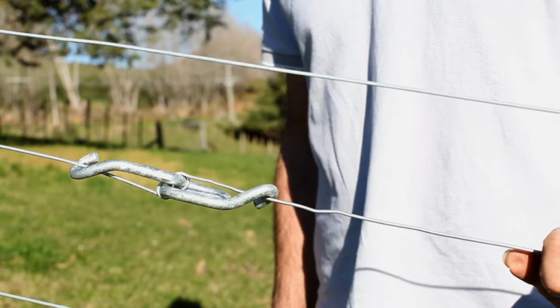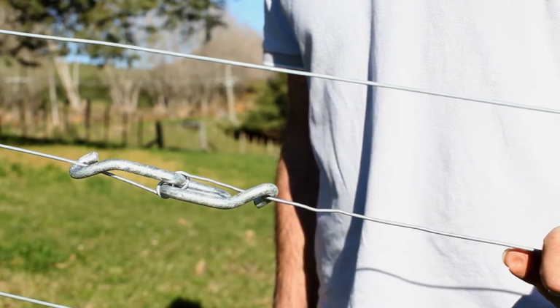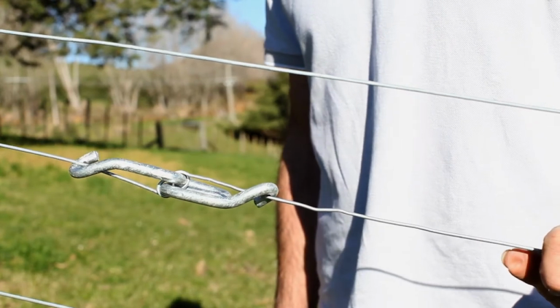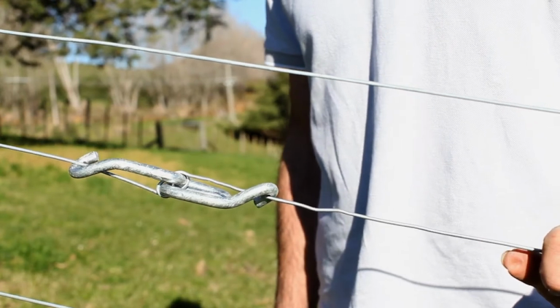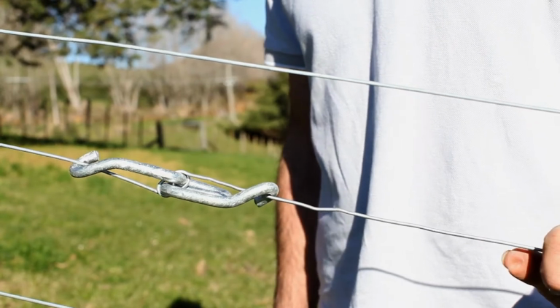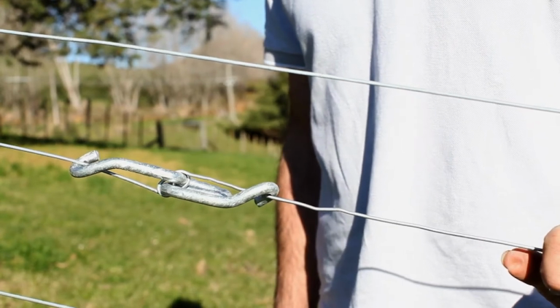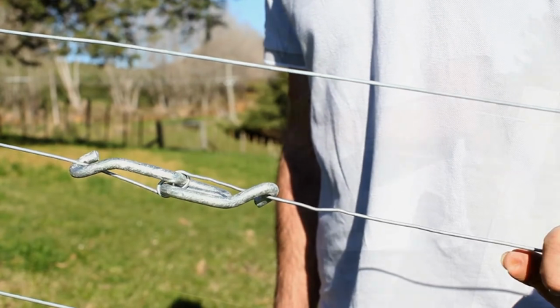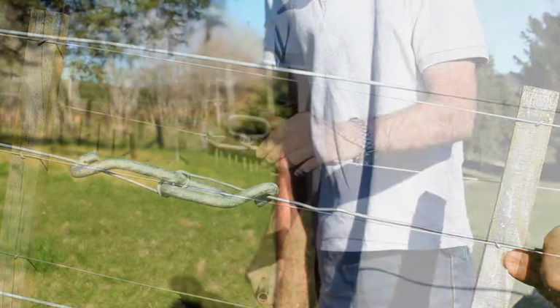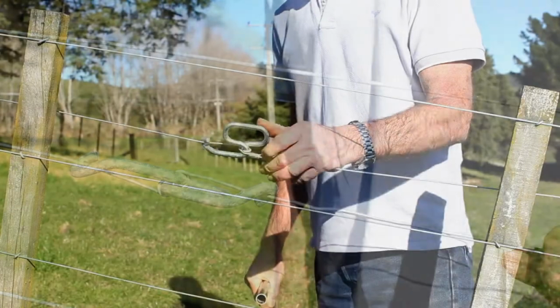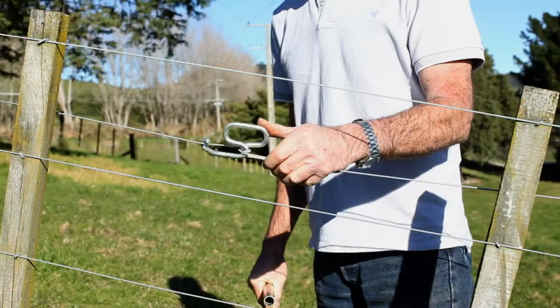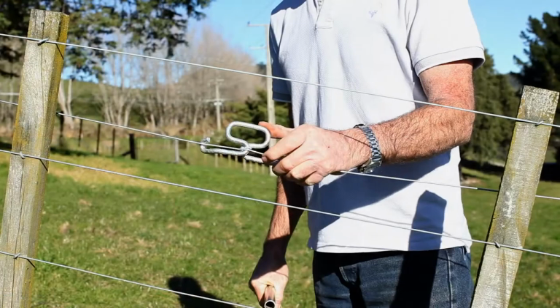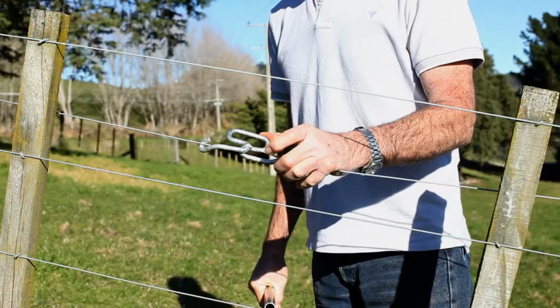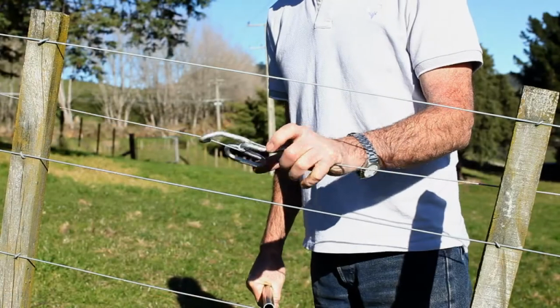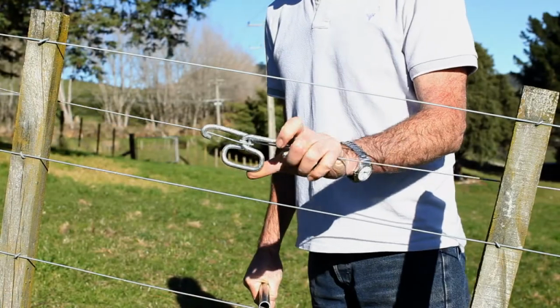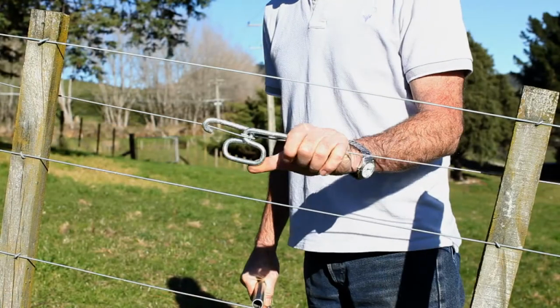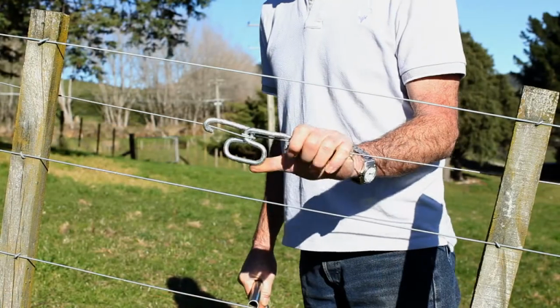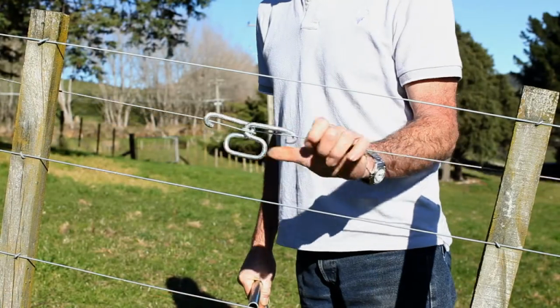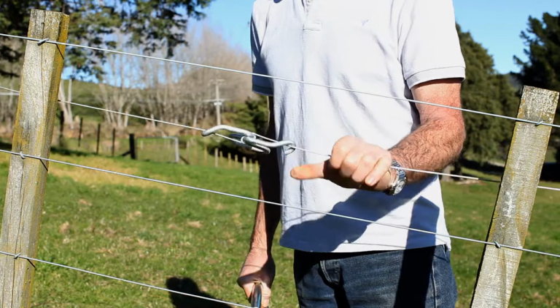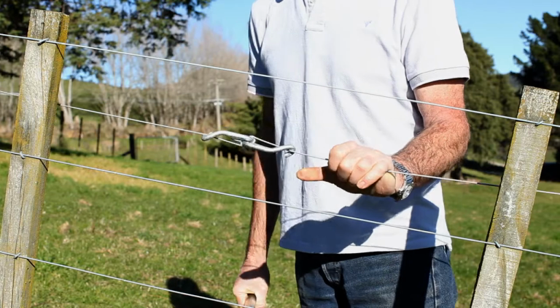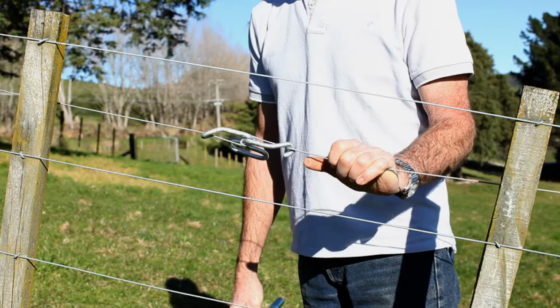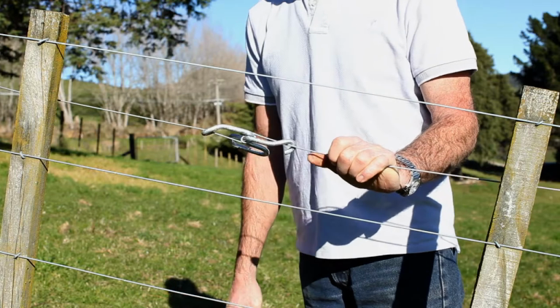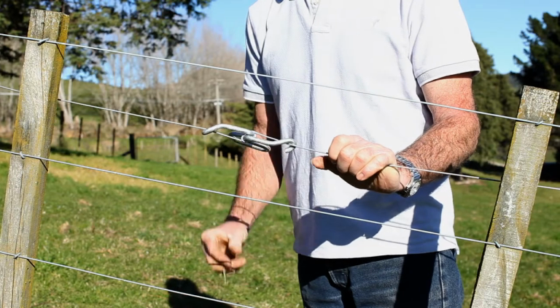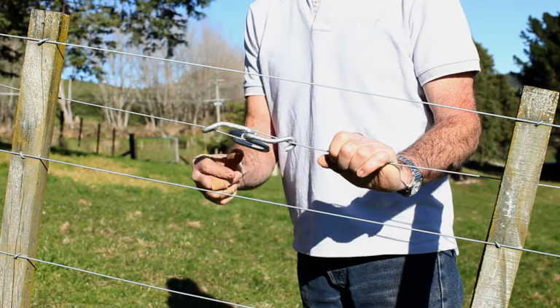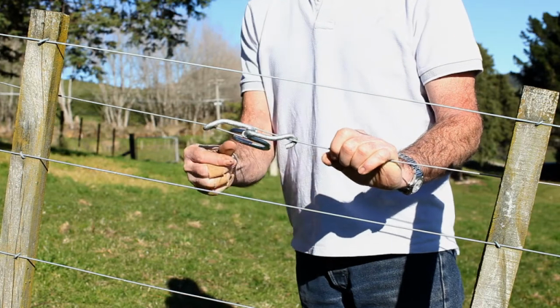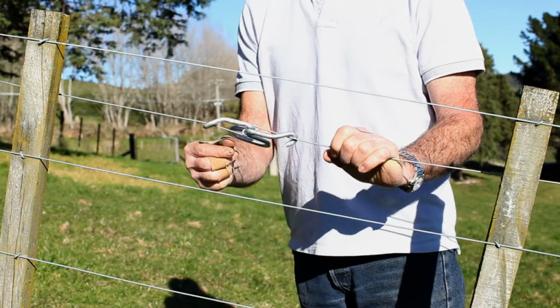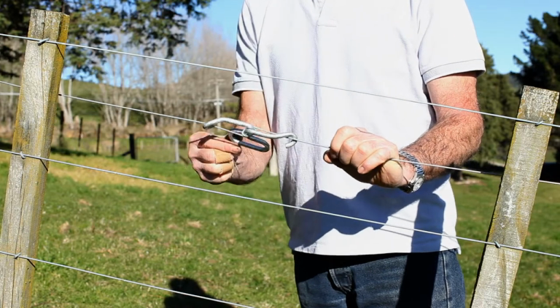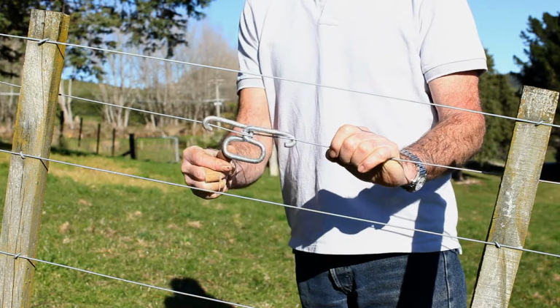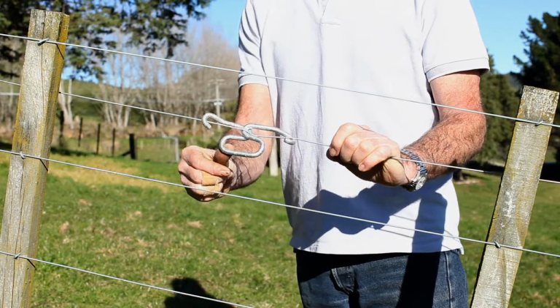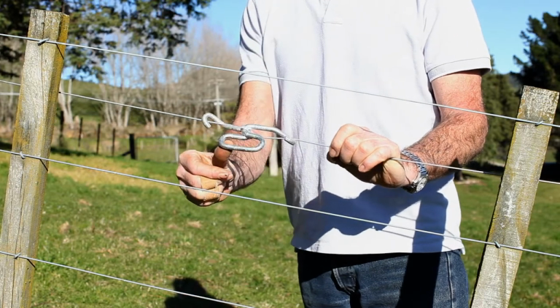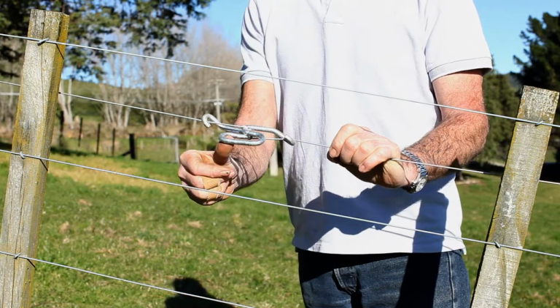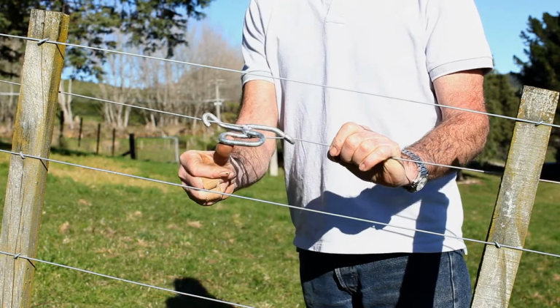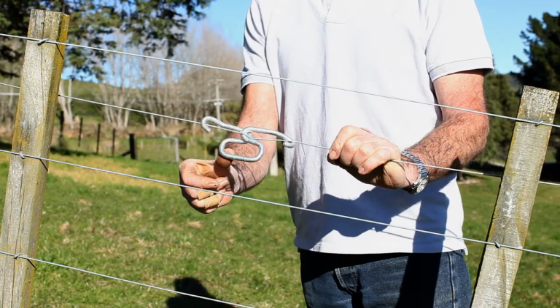And of course, any time the wire goes slack, you can just give it another half turn to tighten it up again.